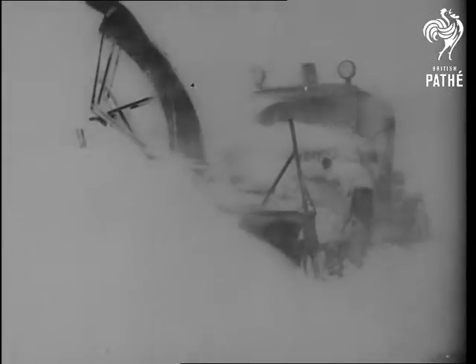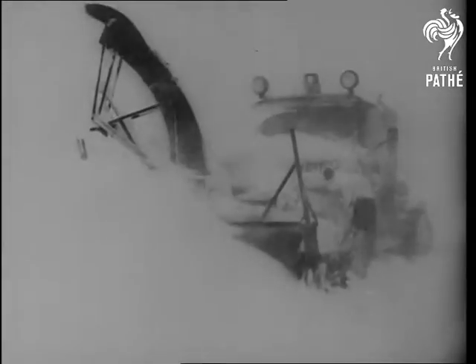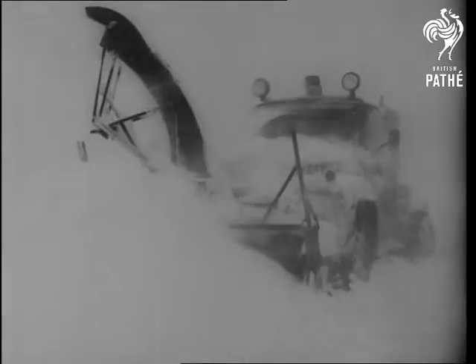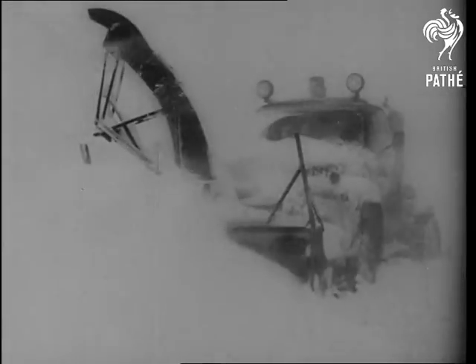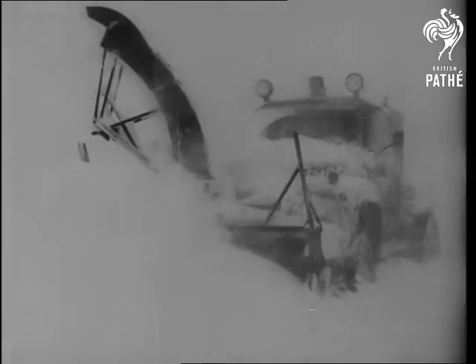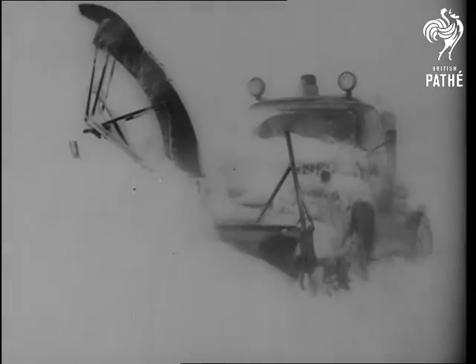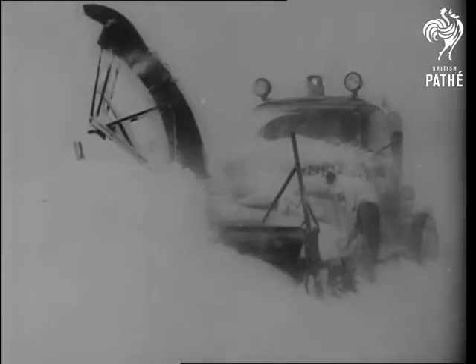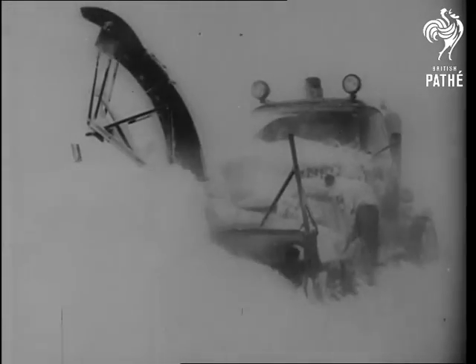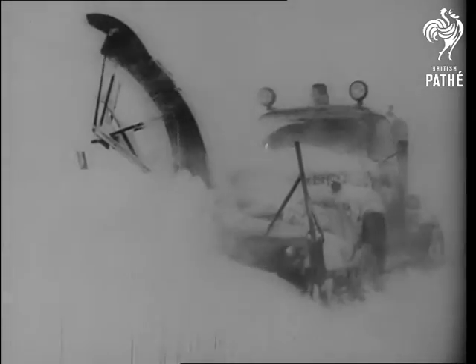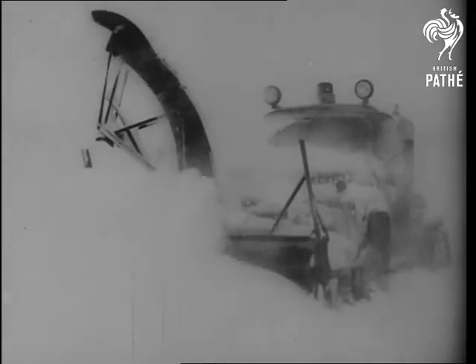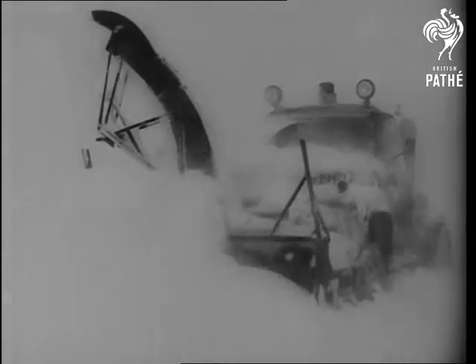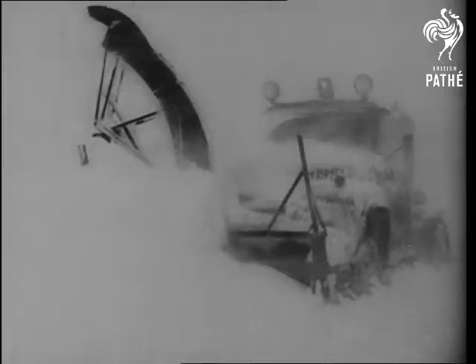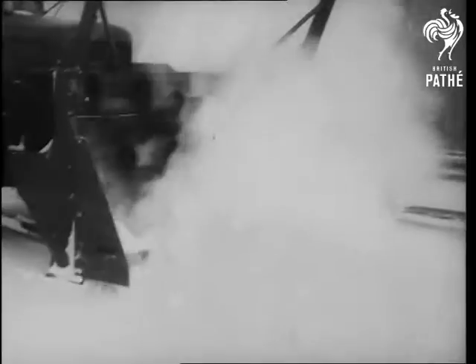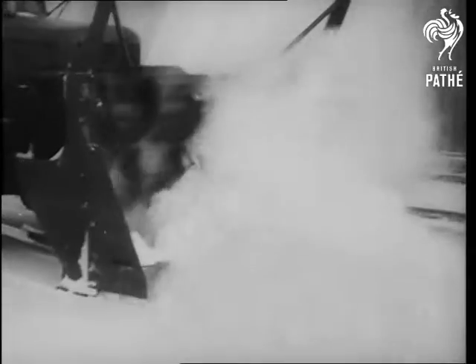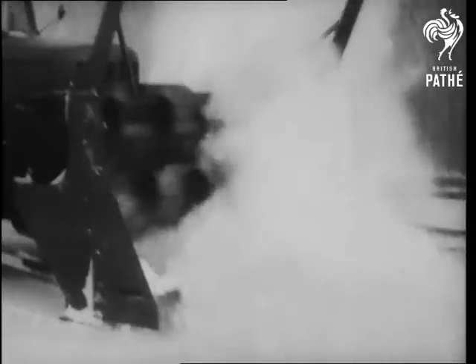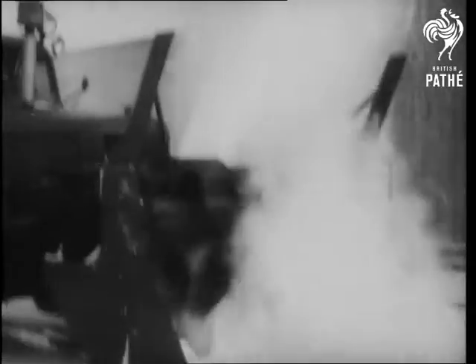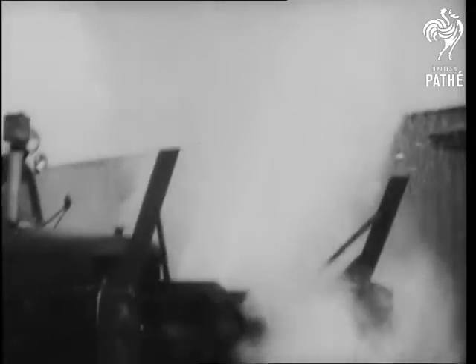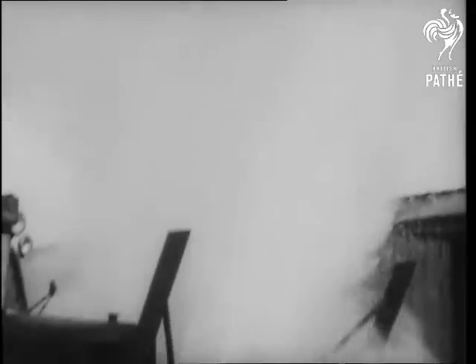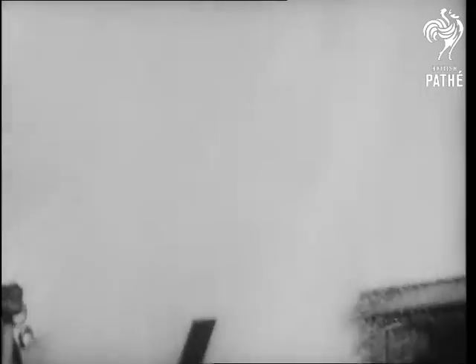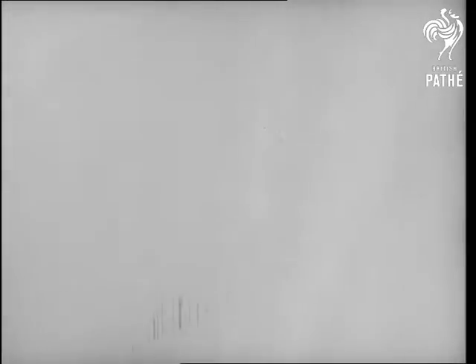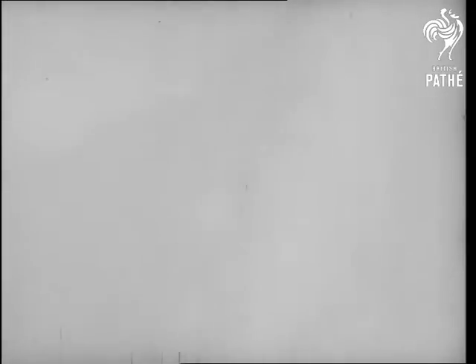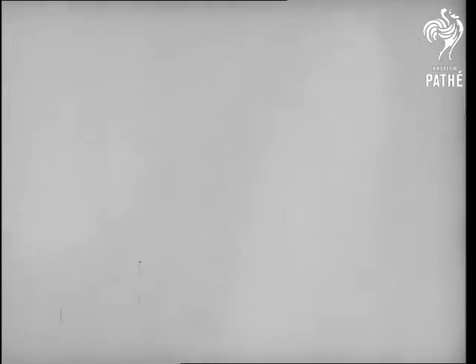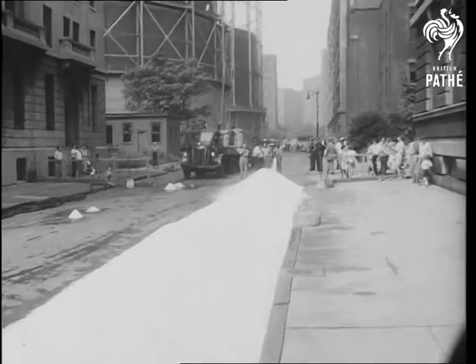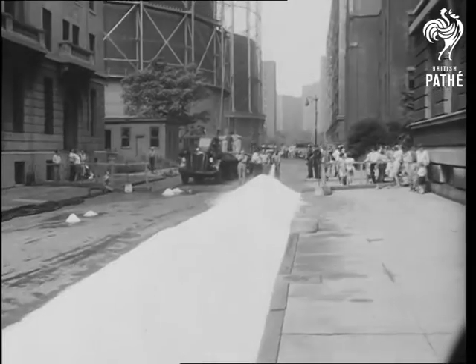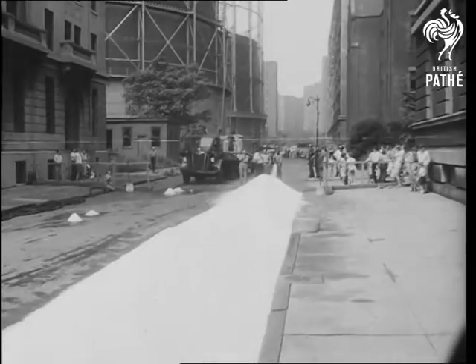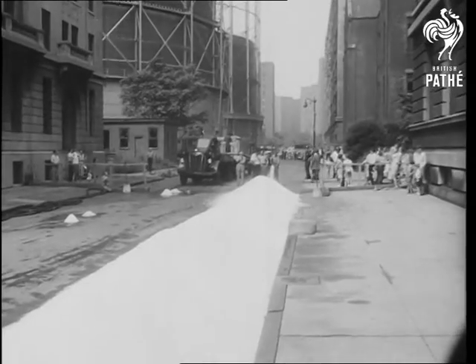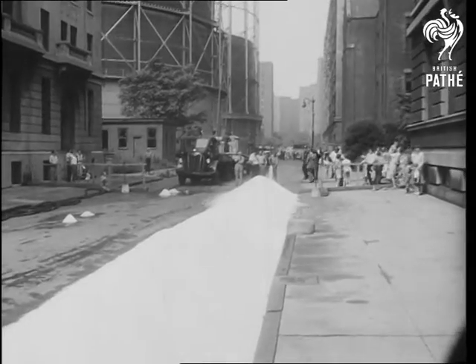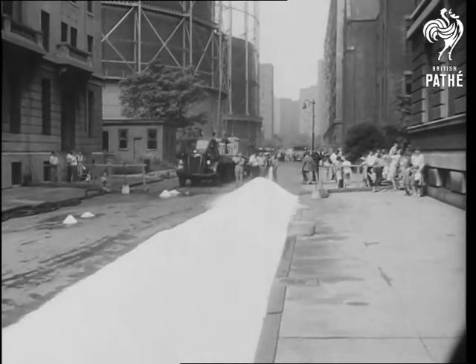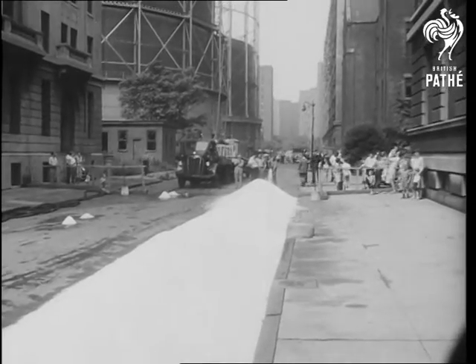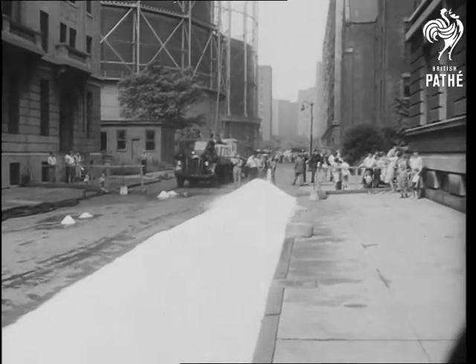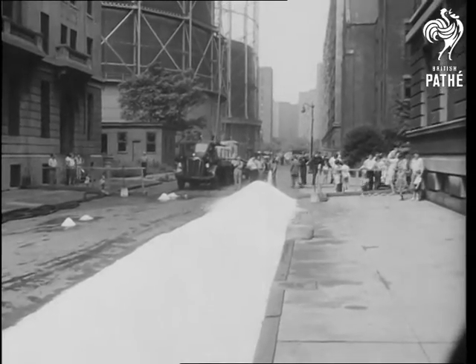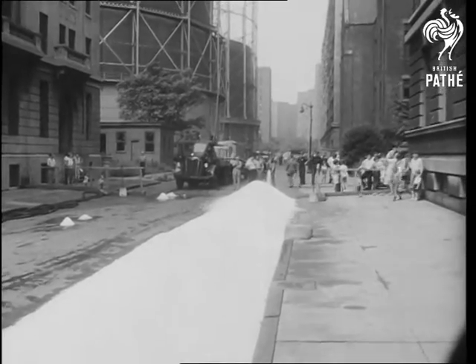With the heavy snows of last winter still a fresh memory, New York City is doing some advanced preparation for the winter ahead.